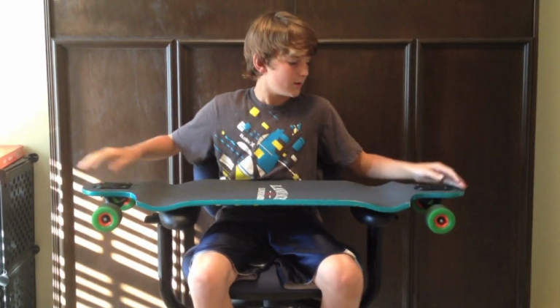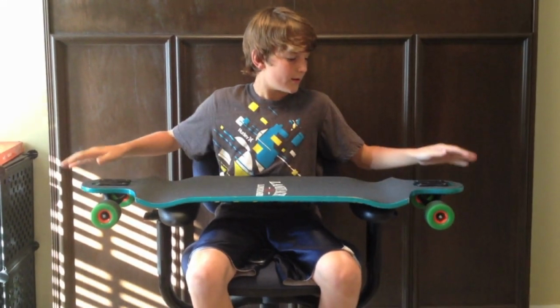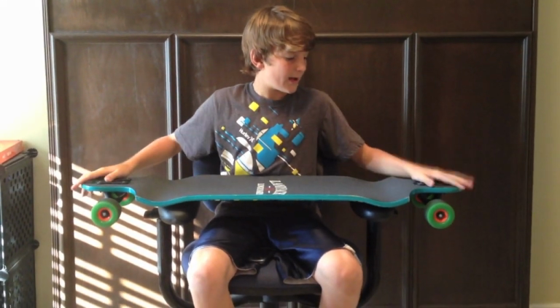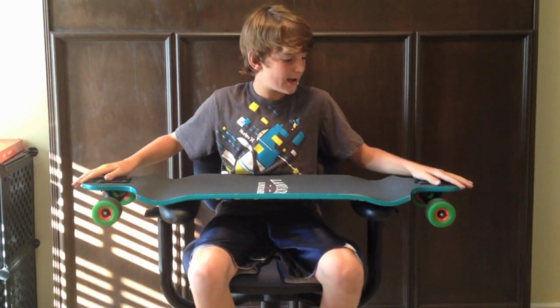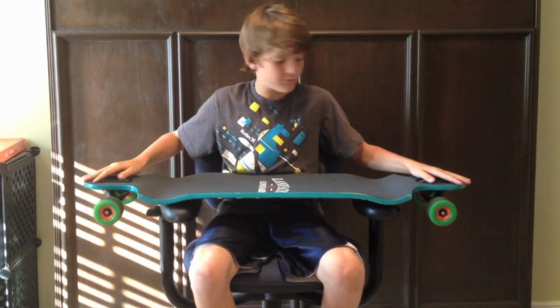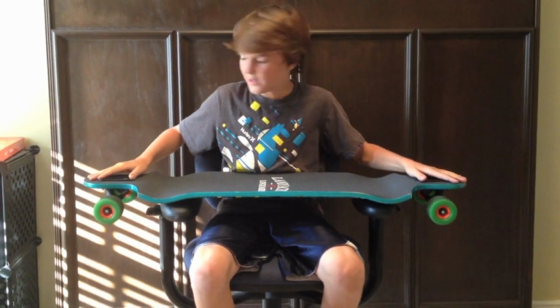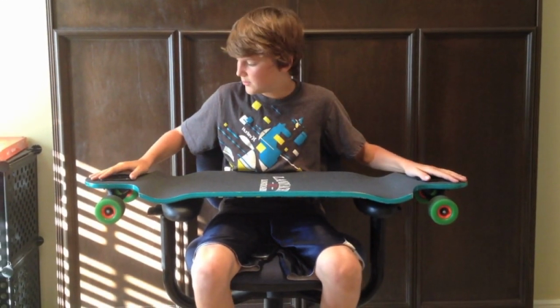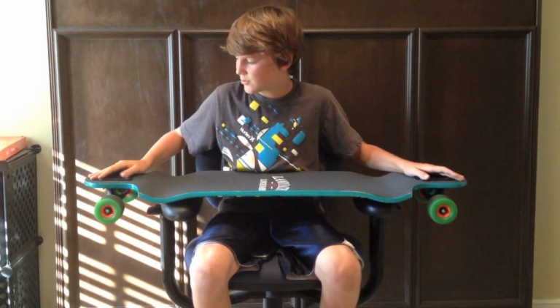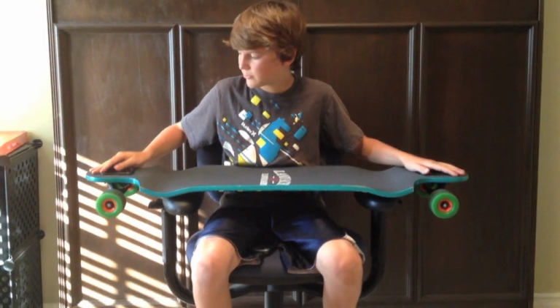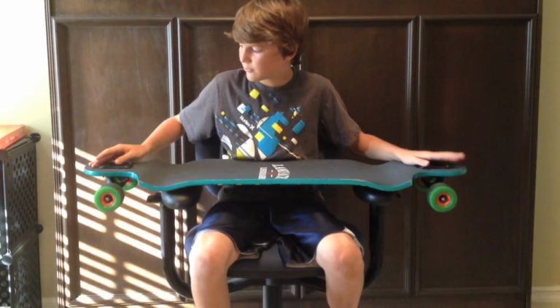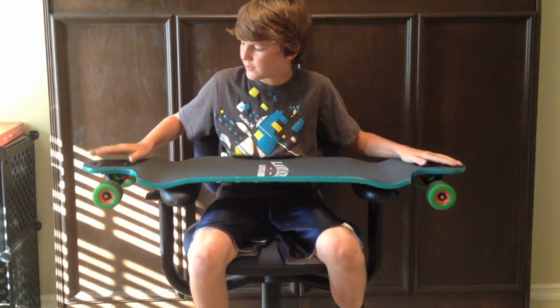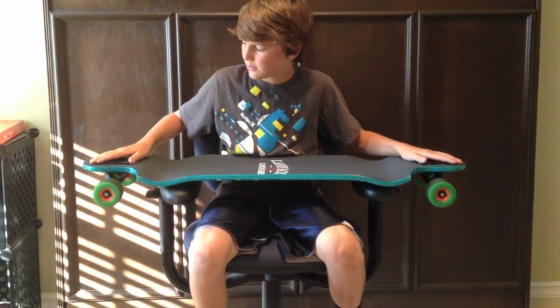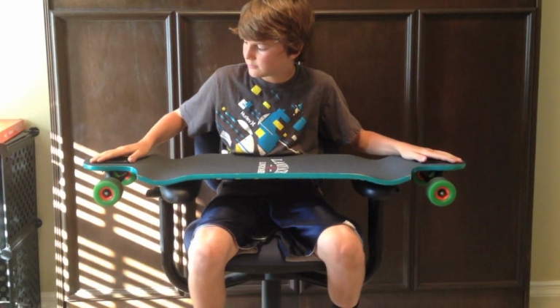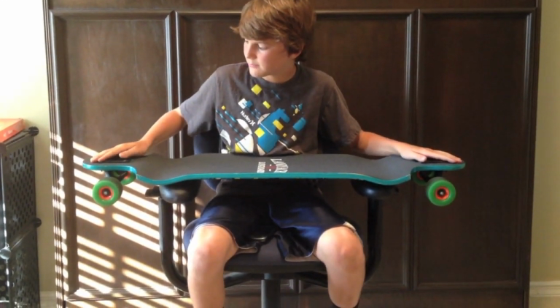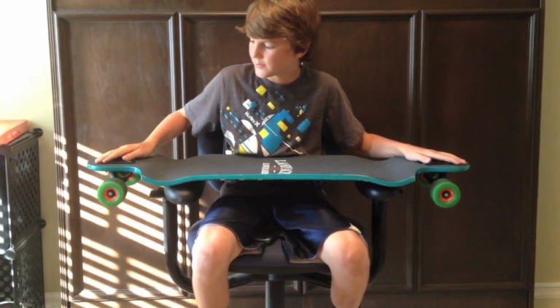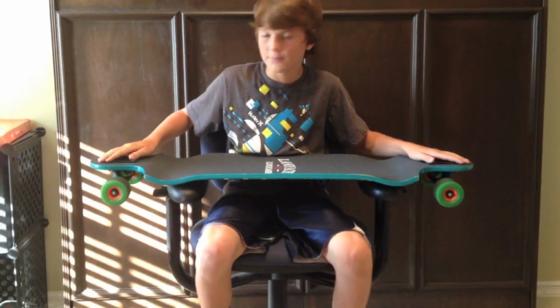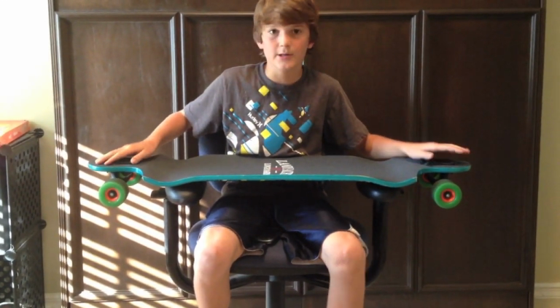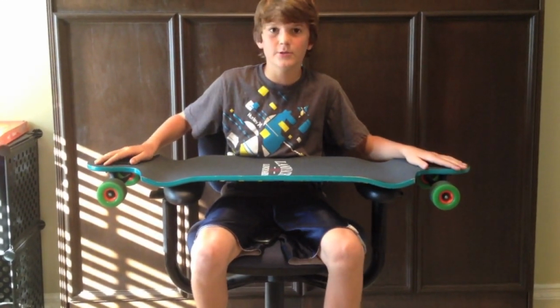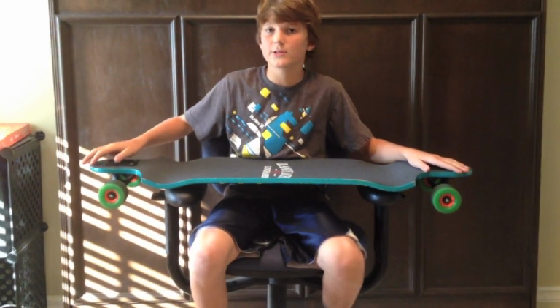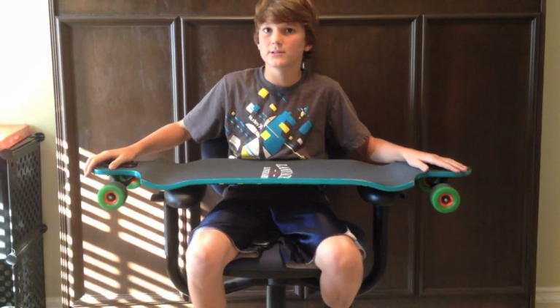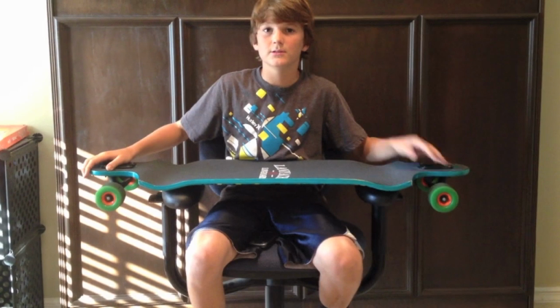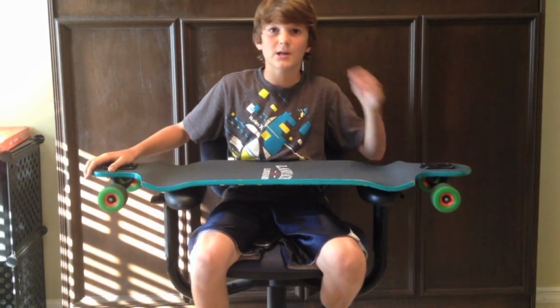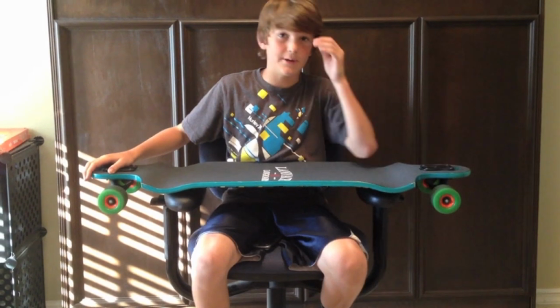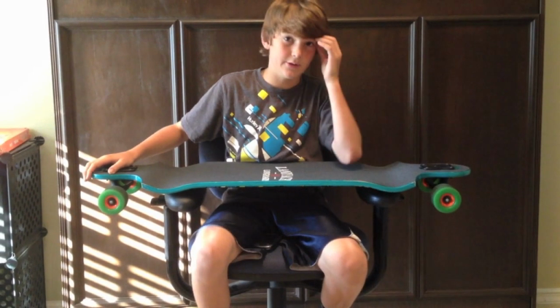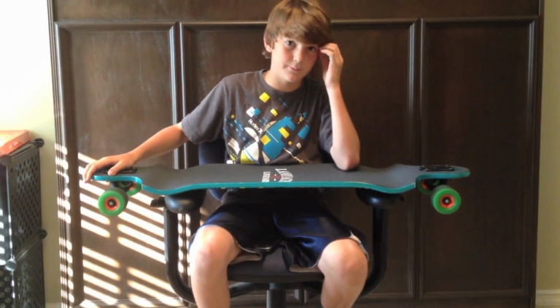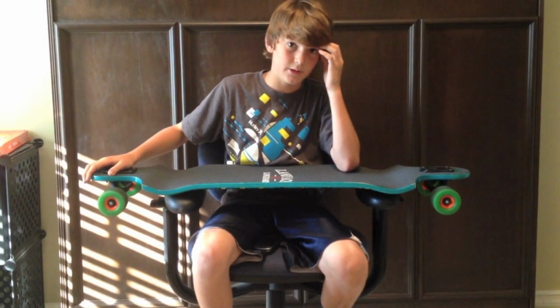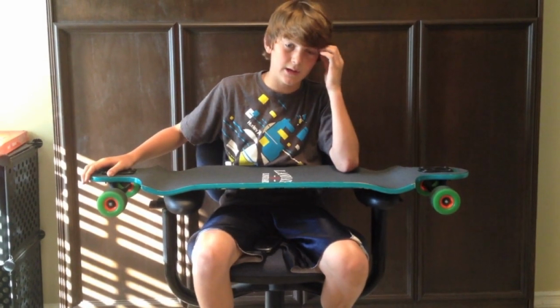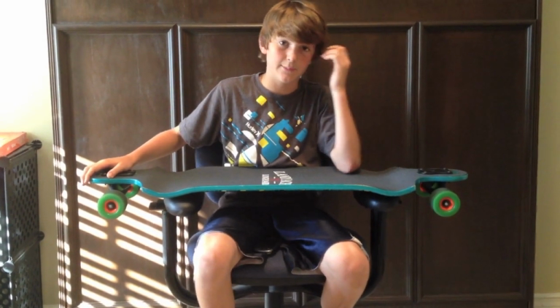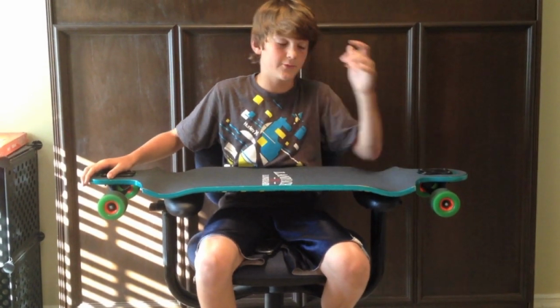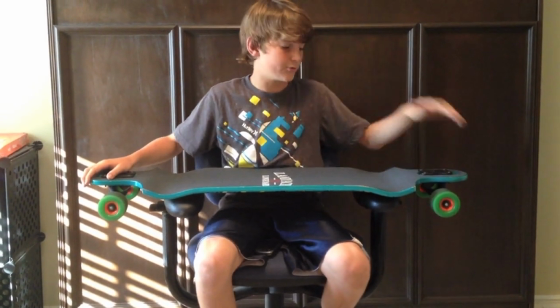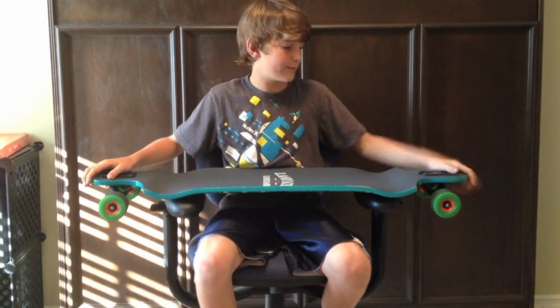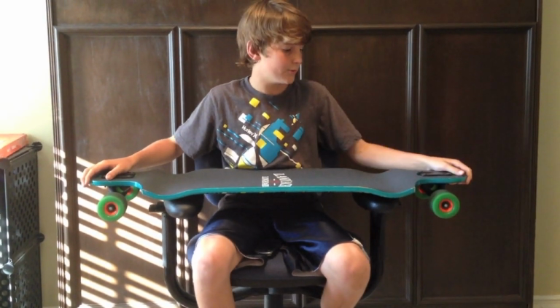I have mine drop through right now, but you can top mount it. I prefer drop through.